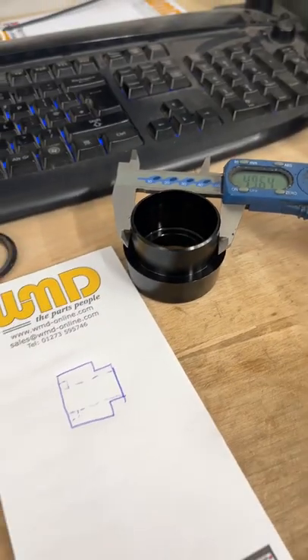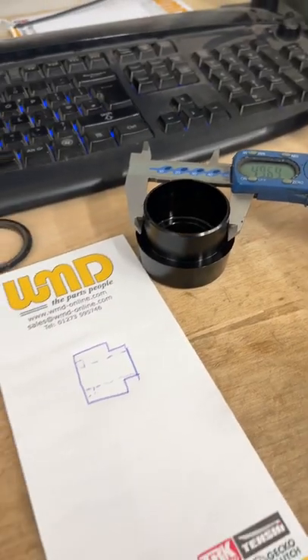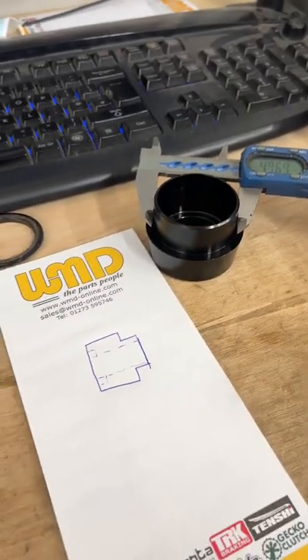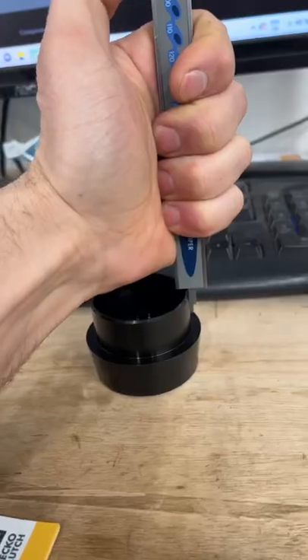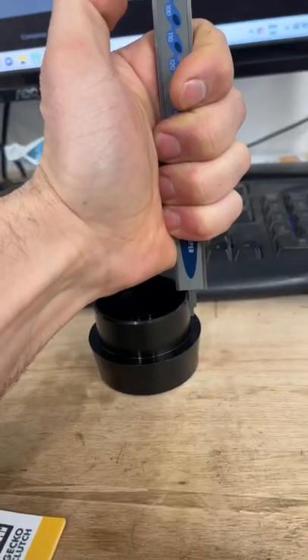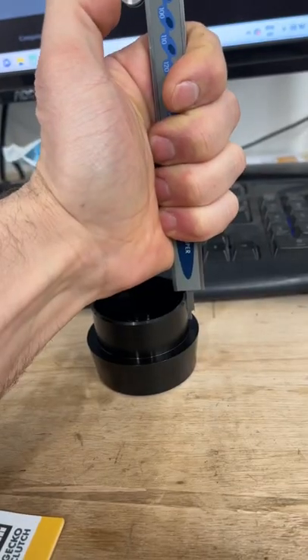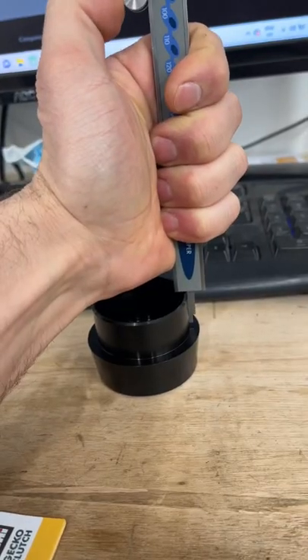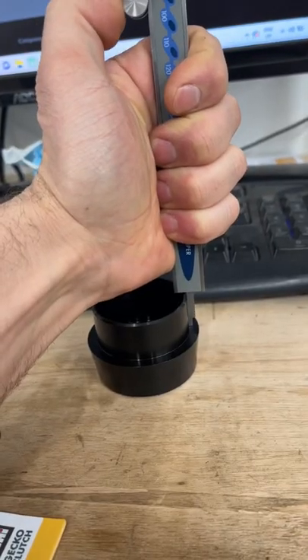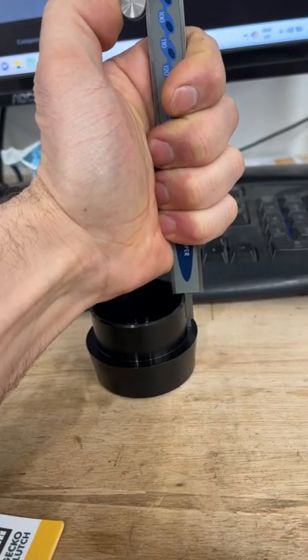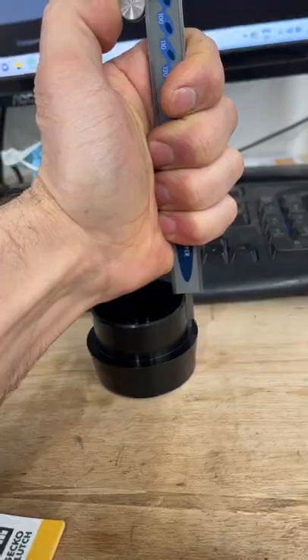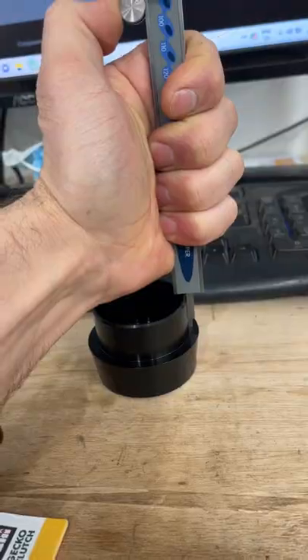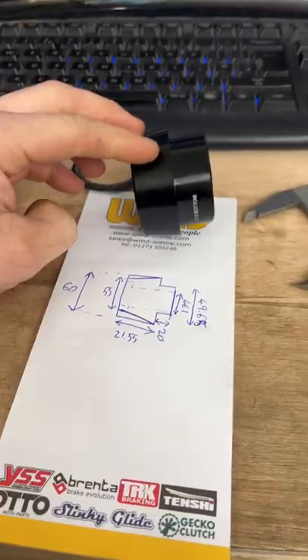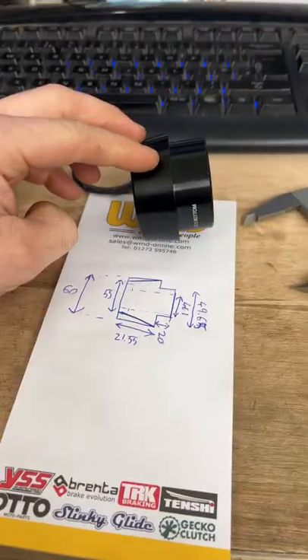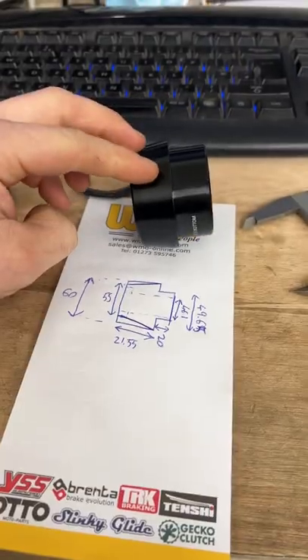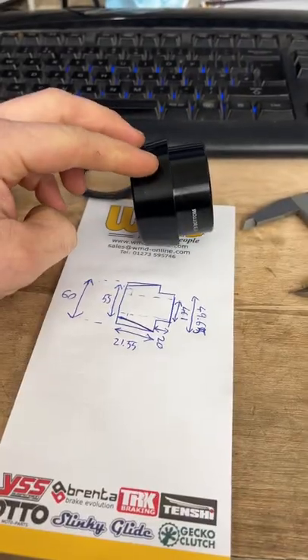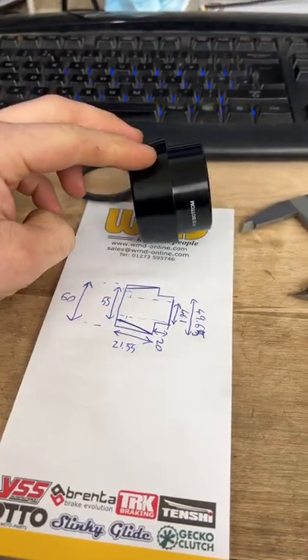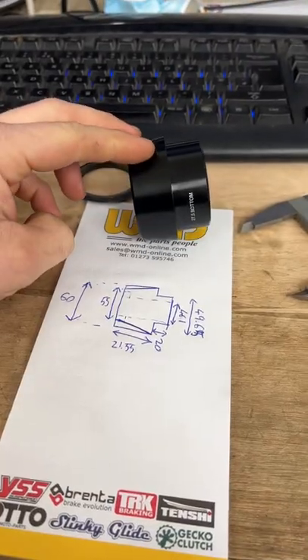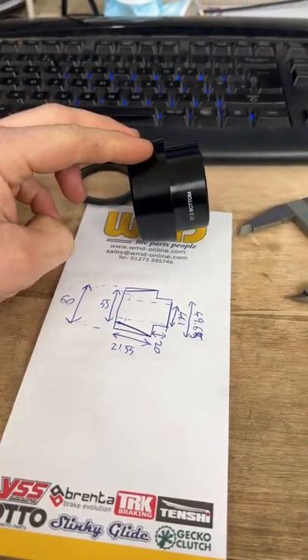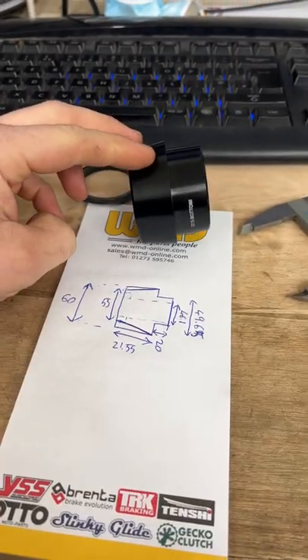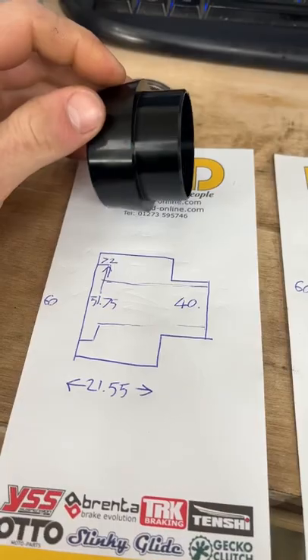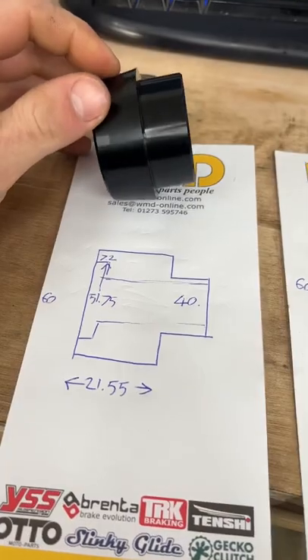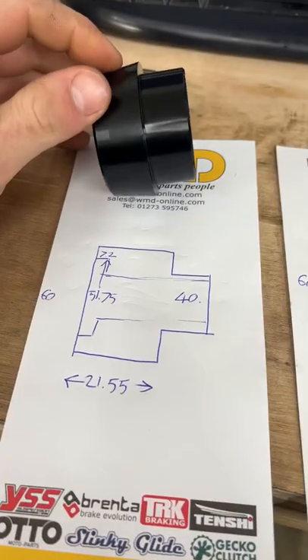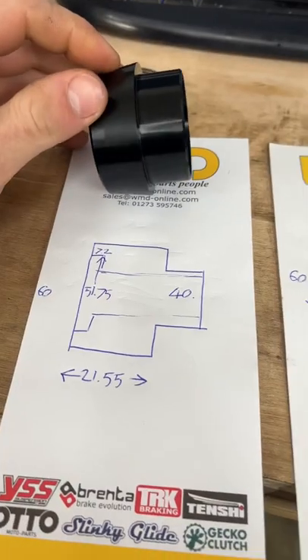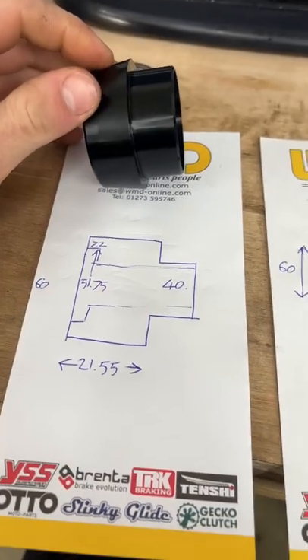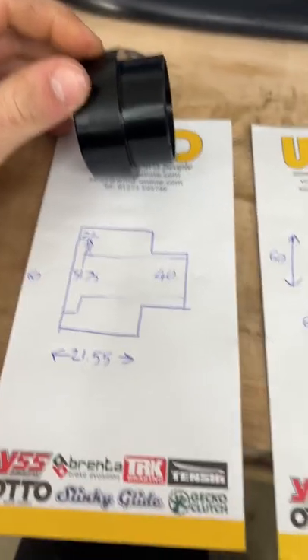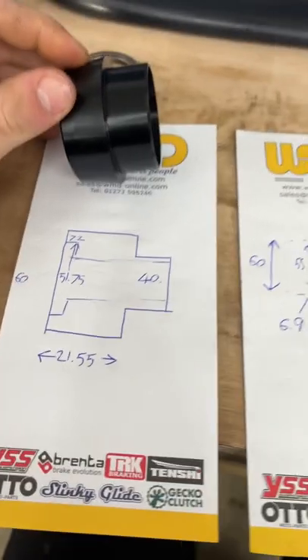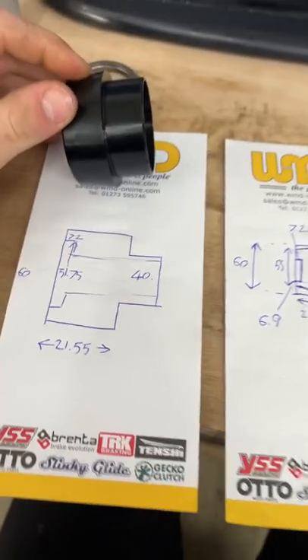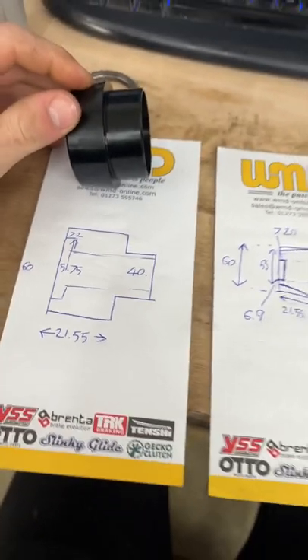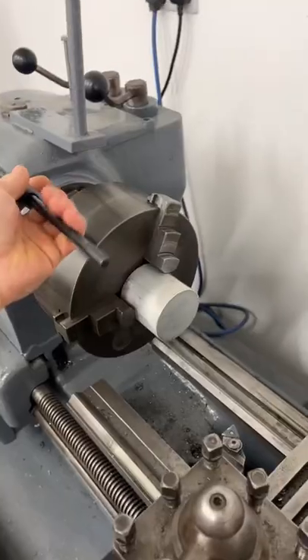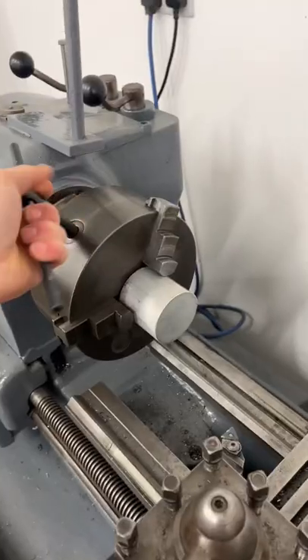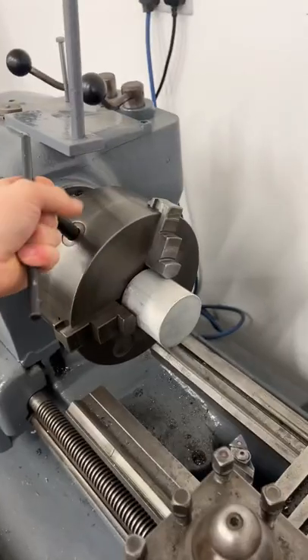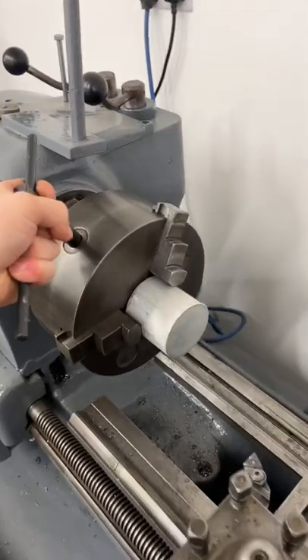I start by taking the measurements of the old unit. I then do a rough sketch of the old part and a new sketch of the new part with the new dimensions.